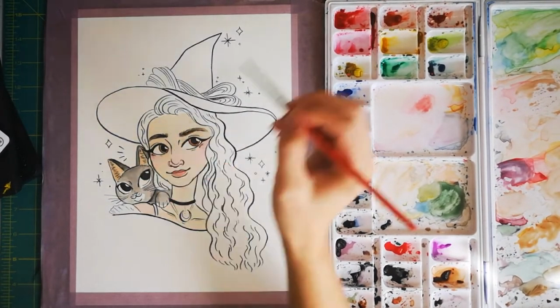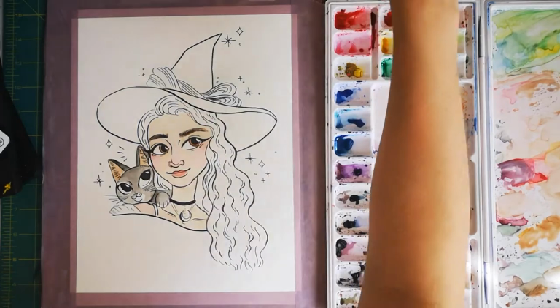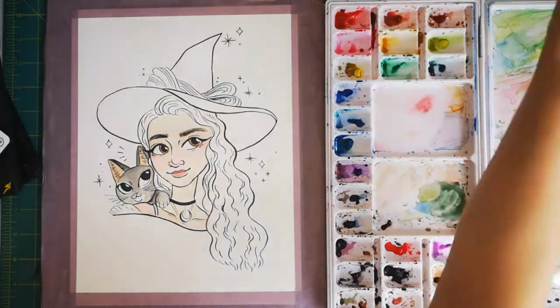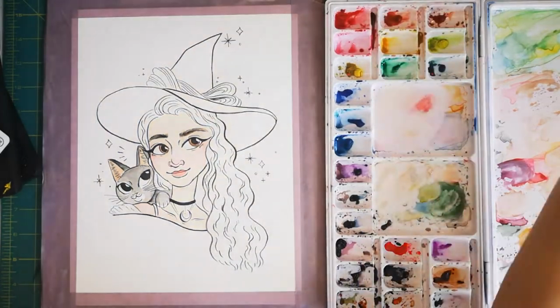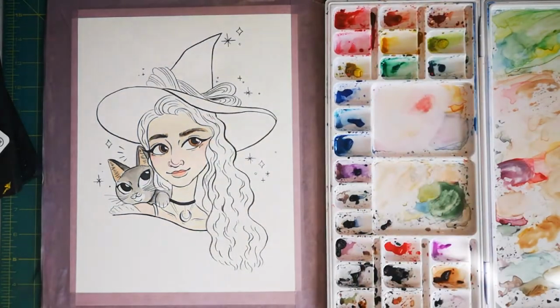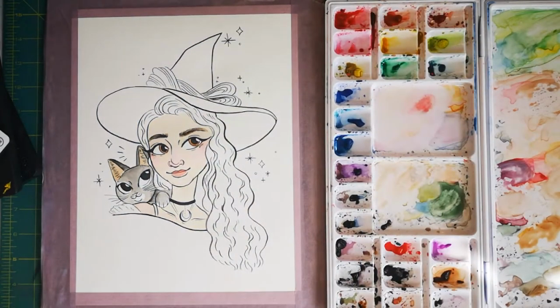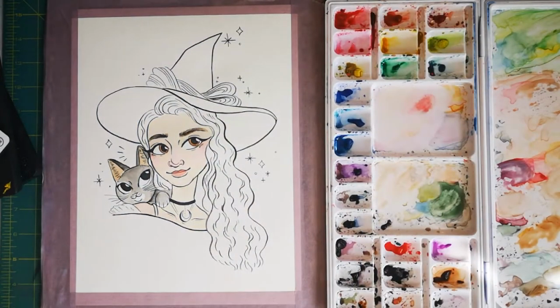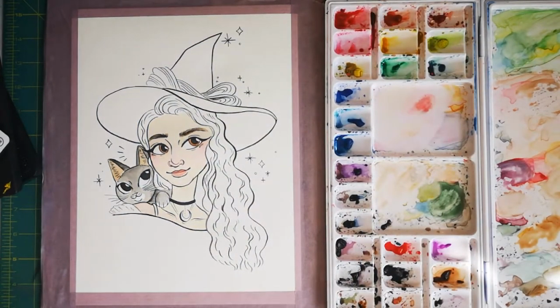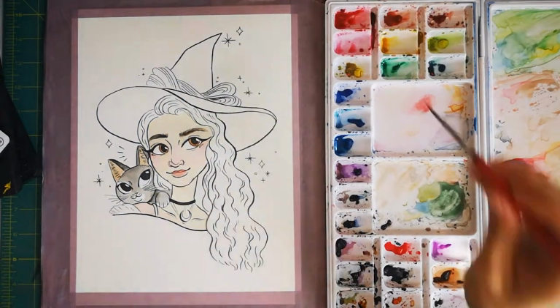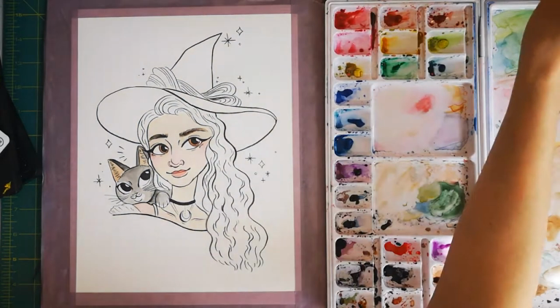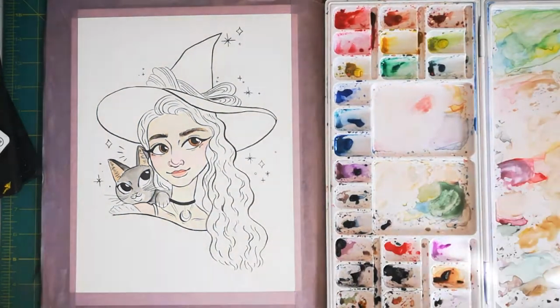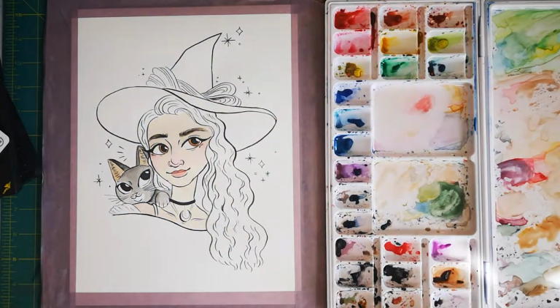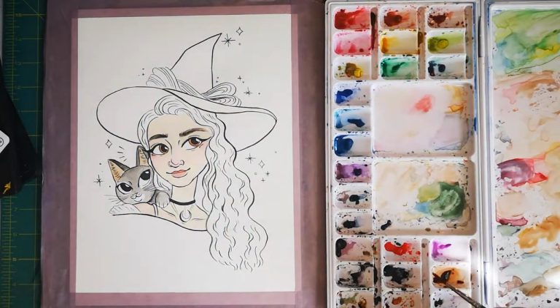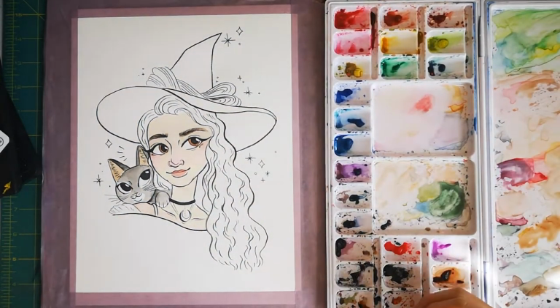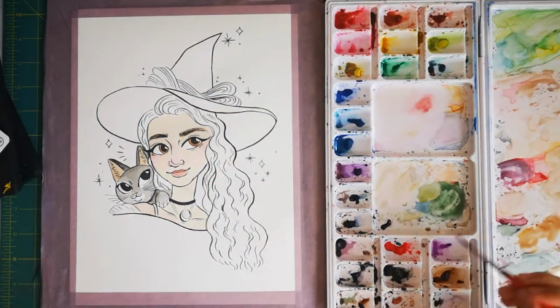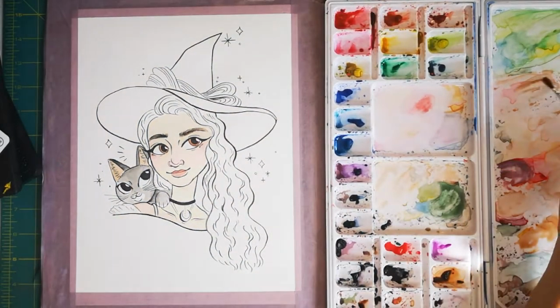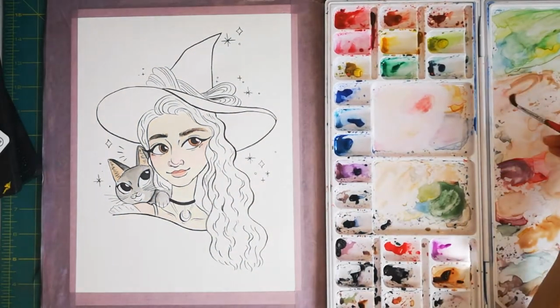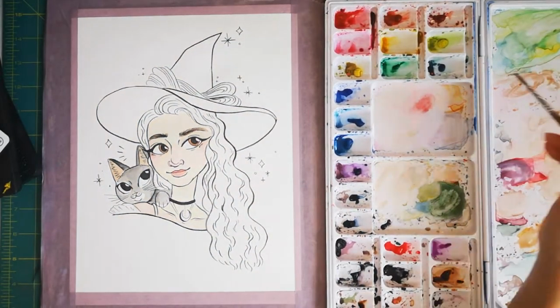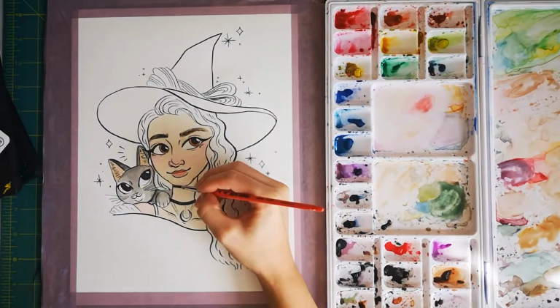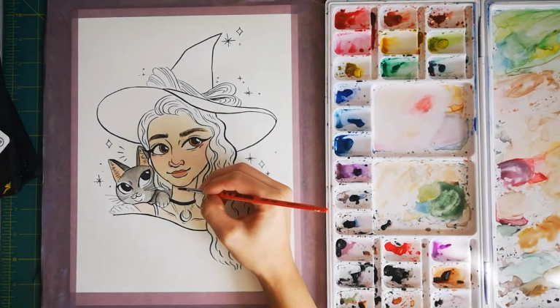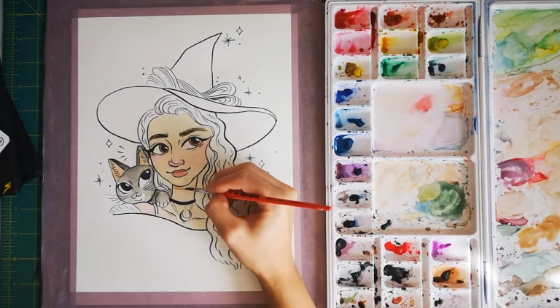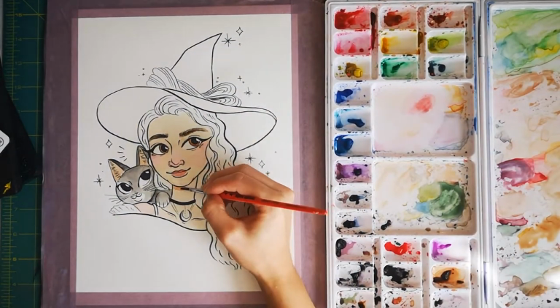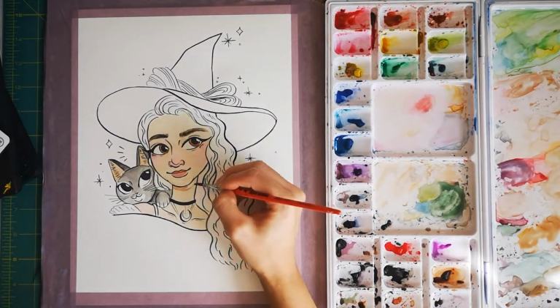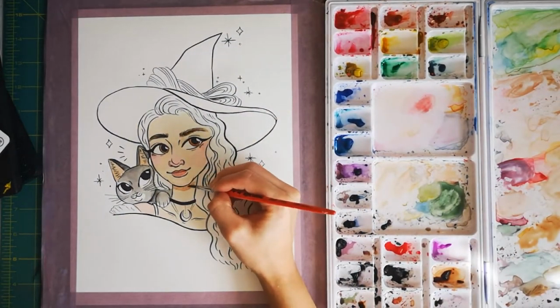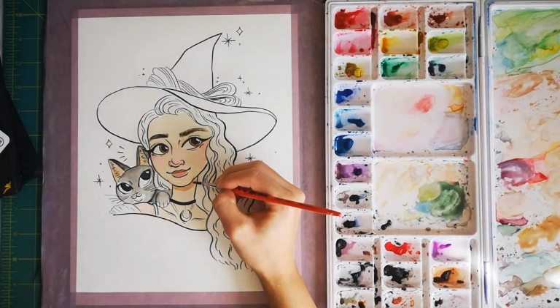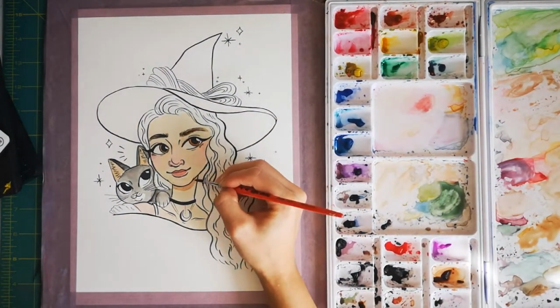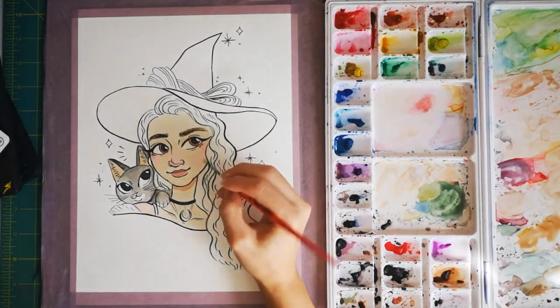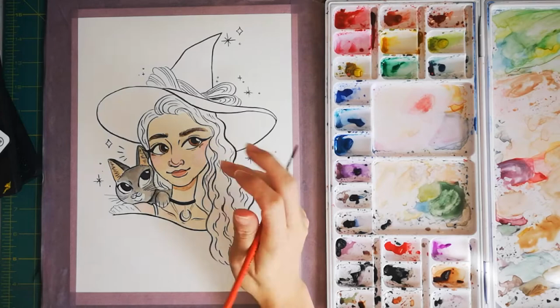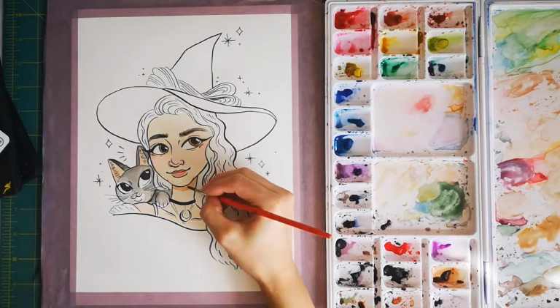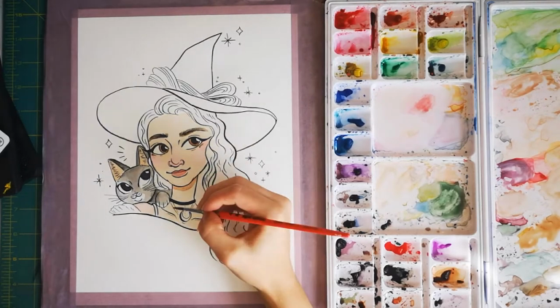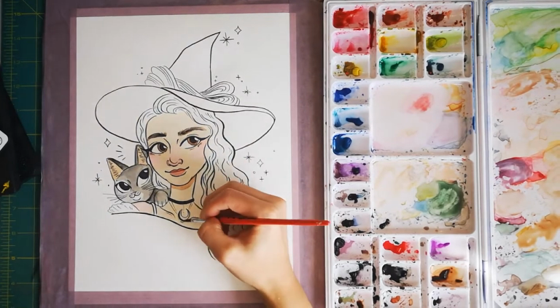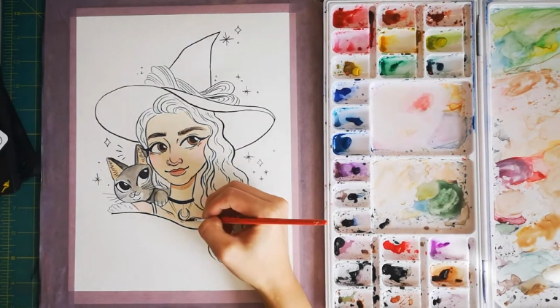Since her skin tone was dry at this point, I went back in with a slightly darker shade and added in some soft shadows to her face, neck, and shoulders.